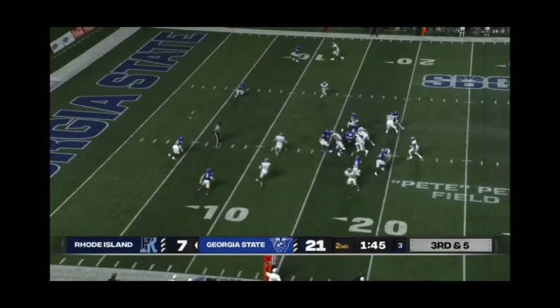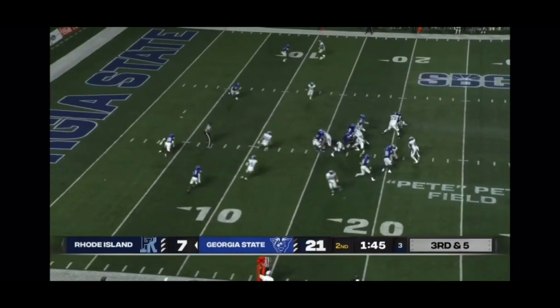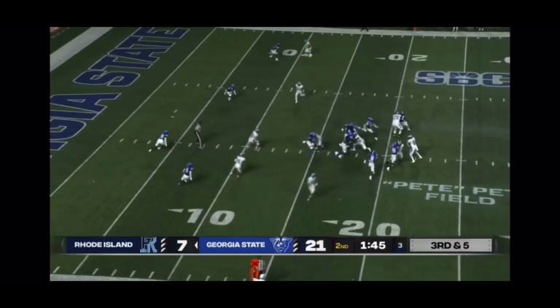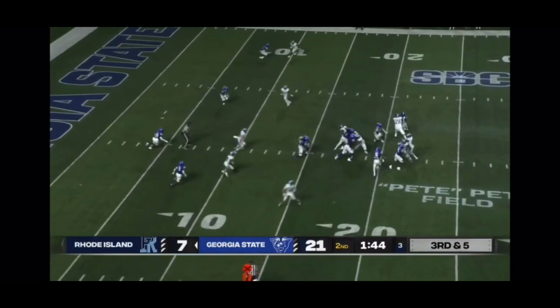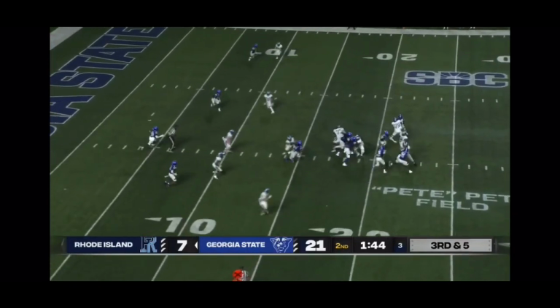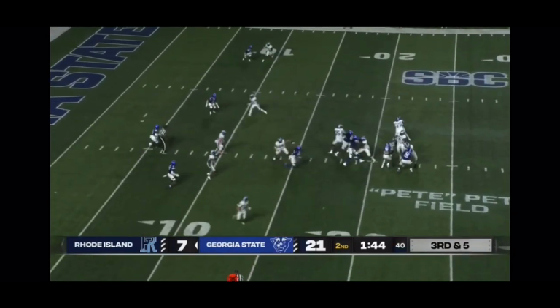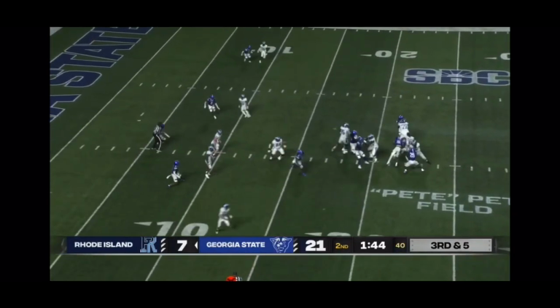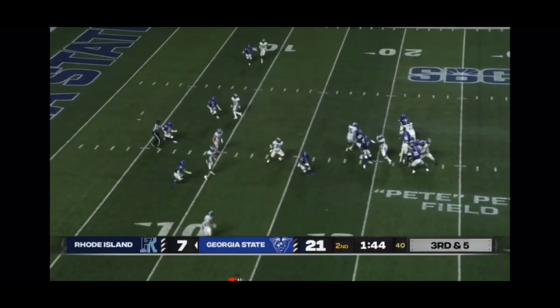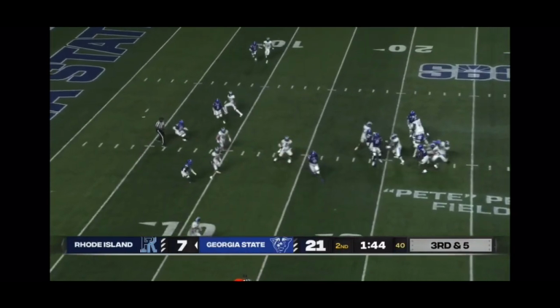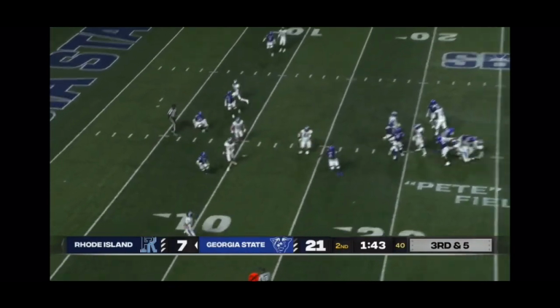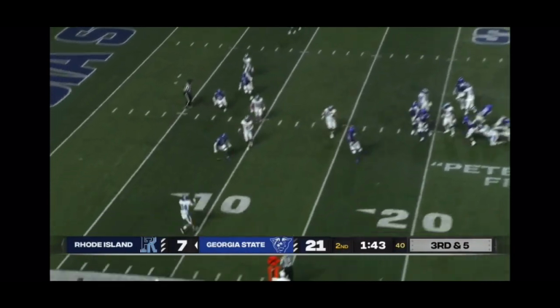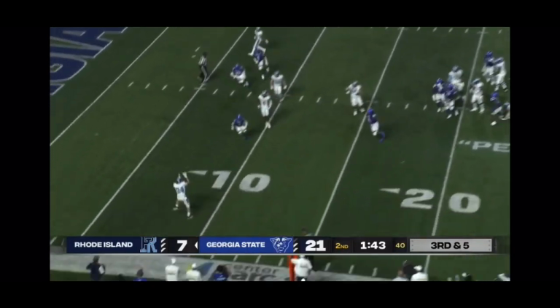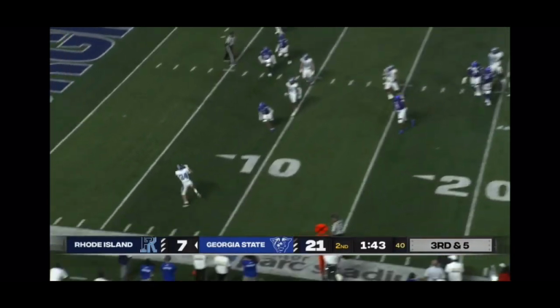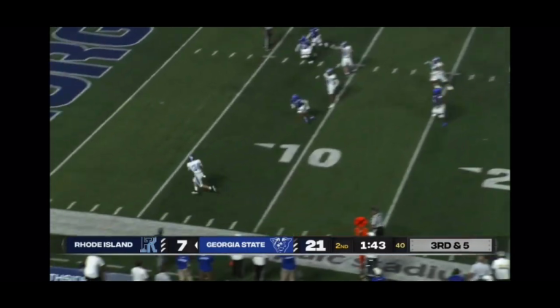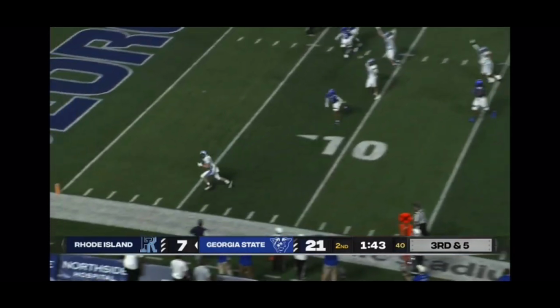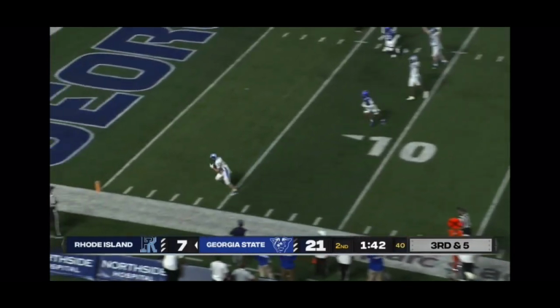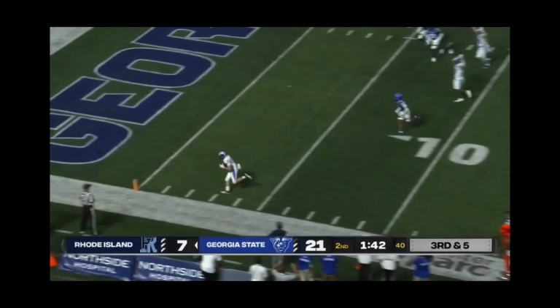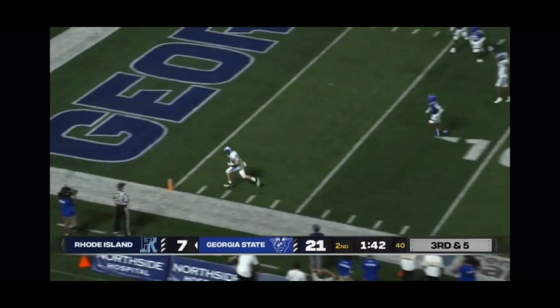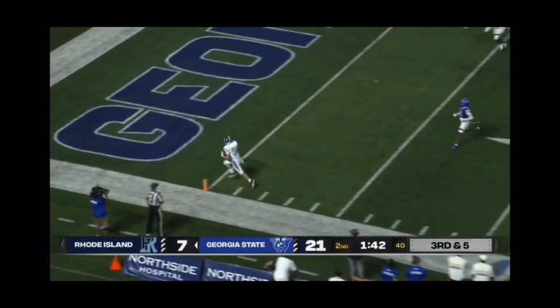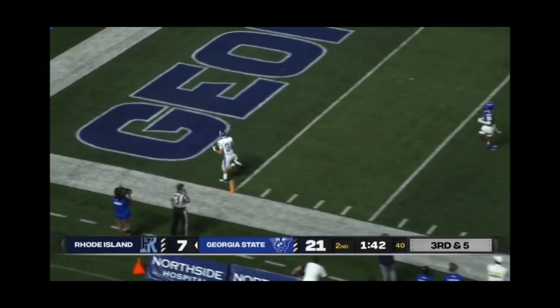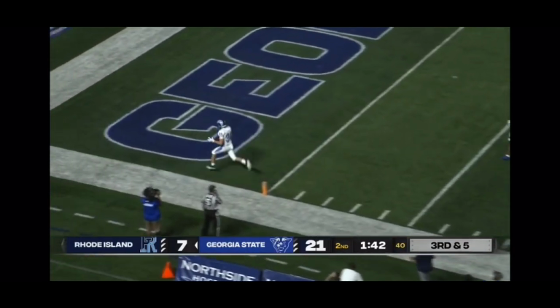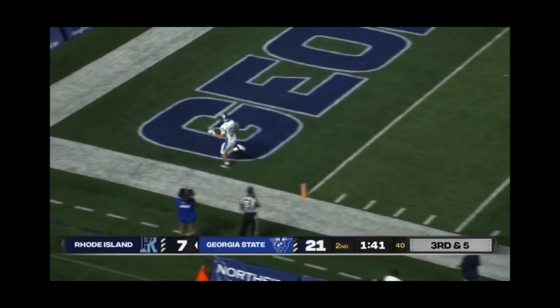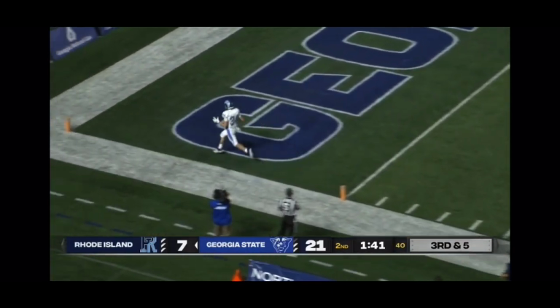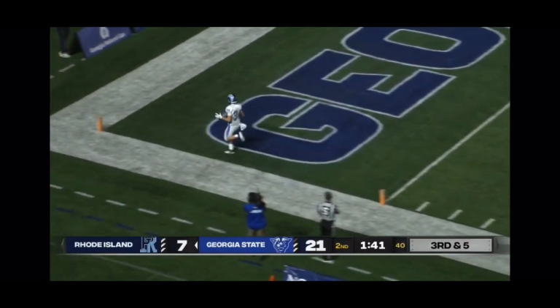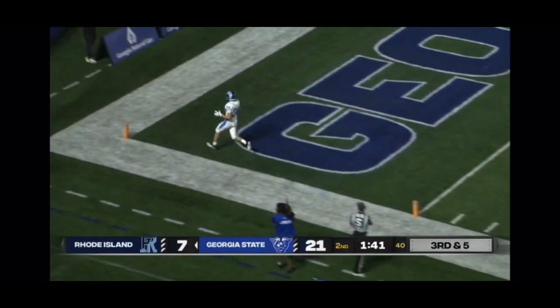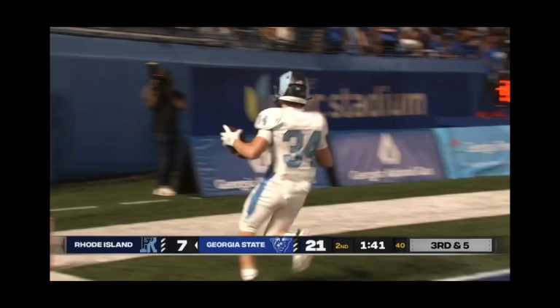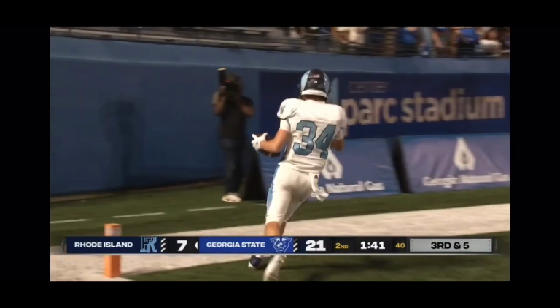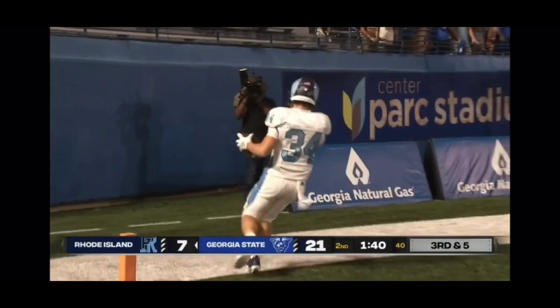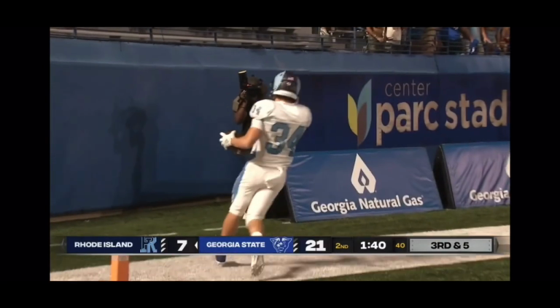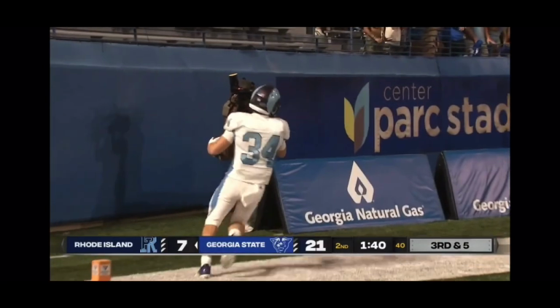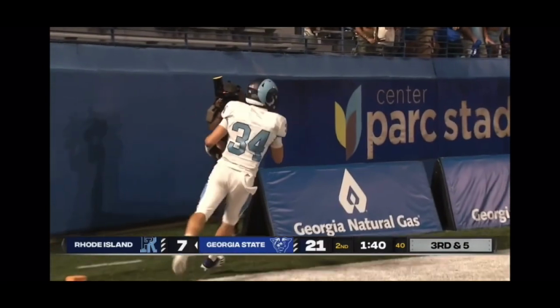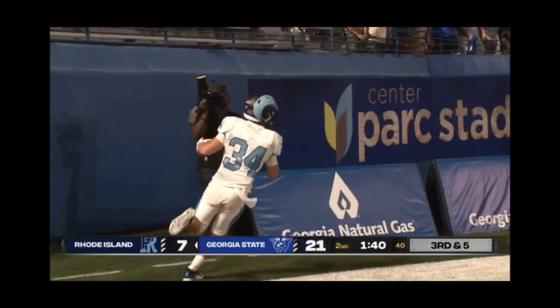Low snap — picks it up, gets it out of there. Caught by Sloan, wide open for the touchdown.